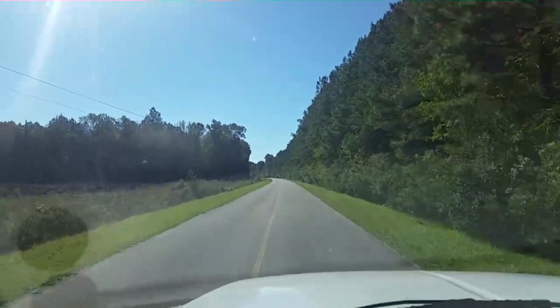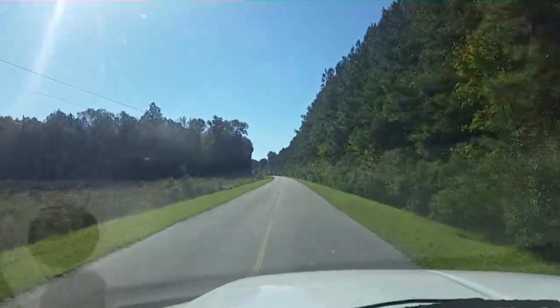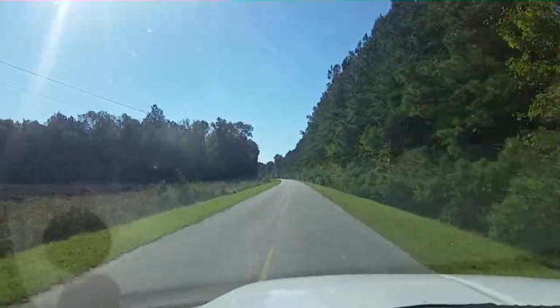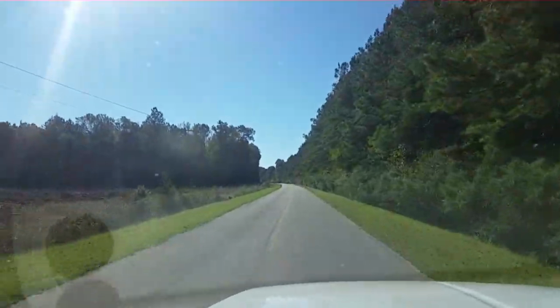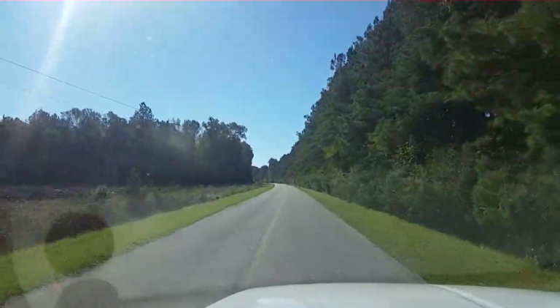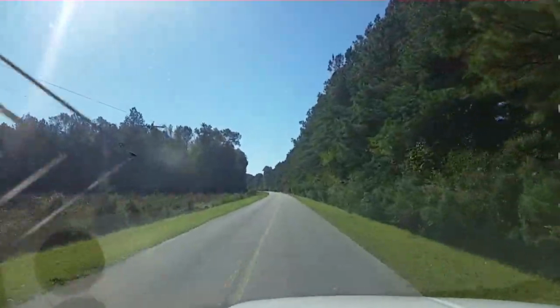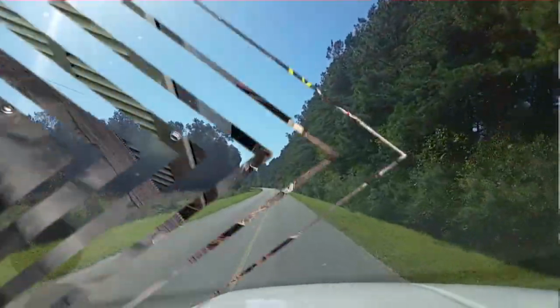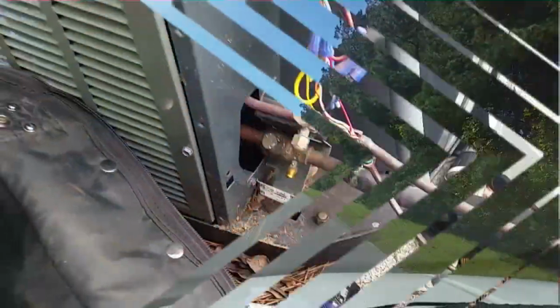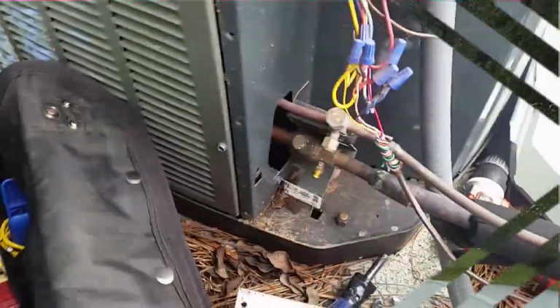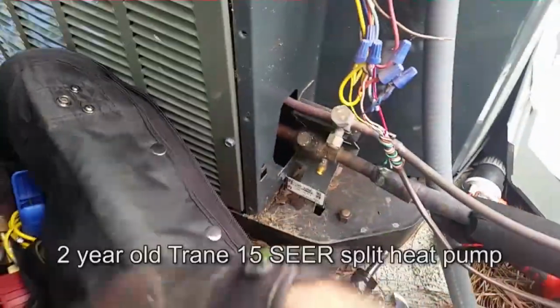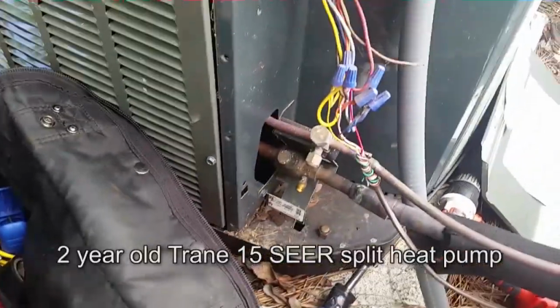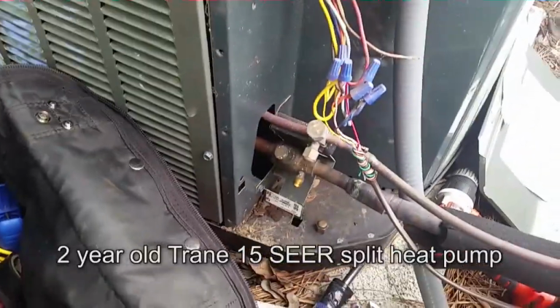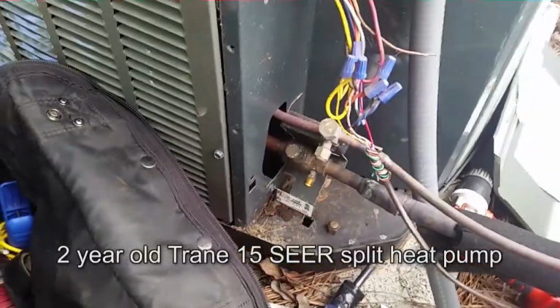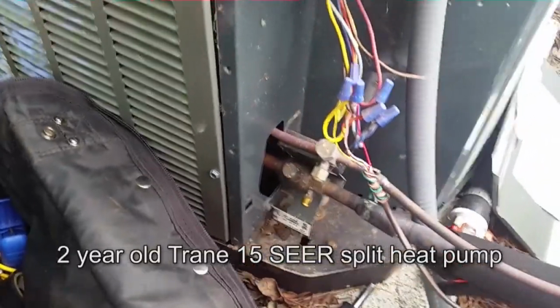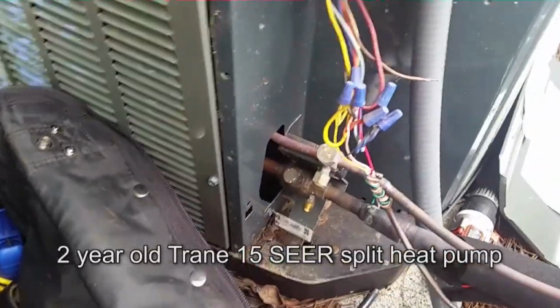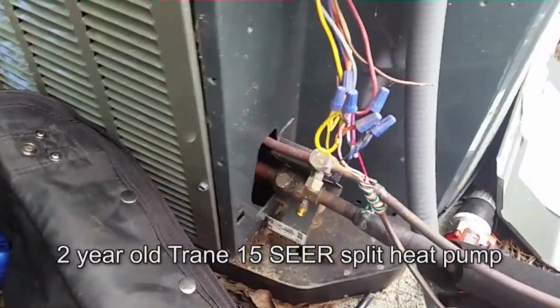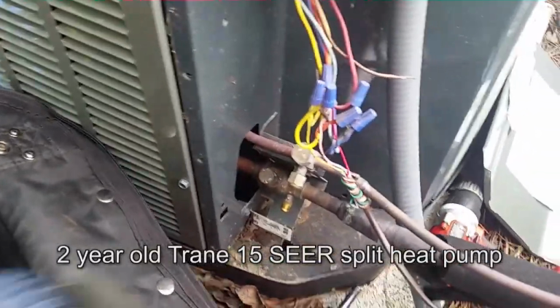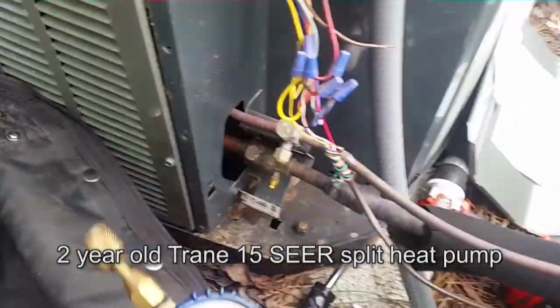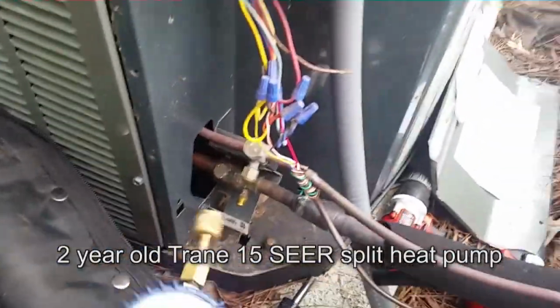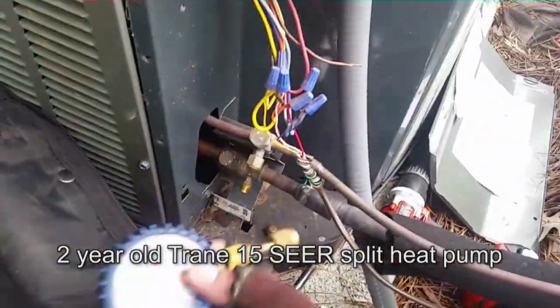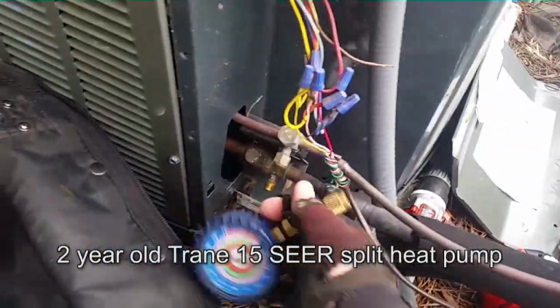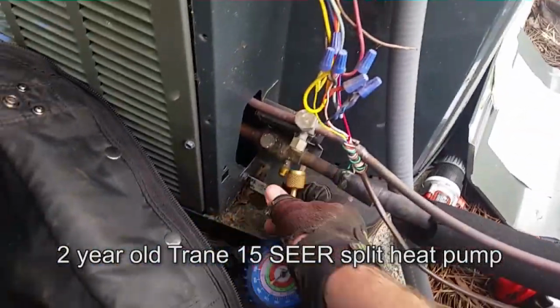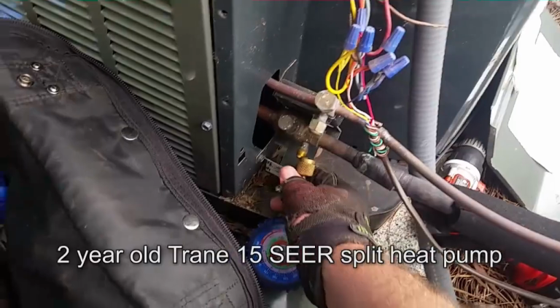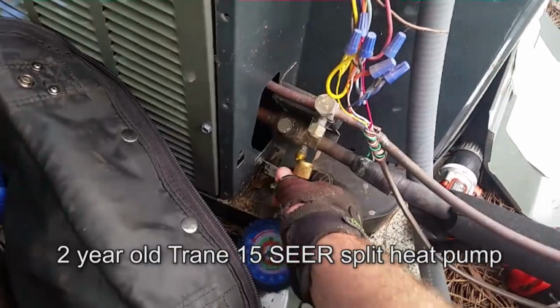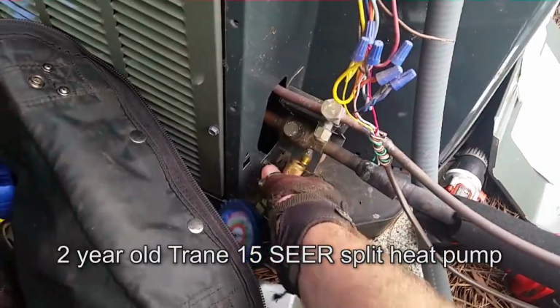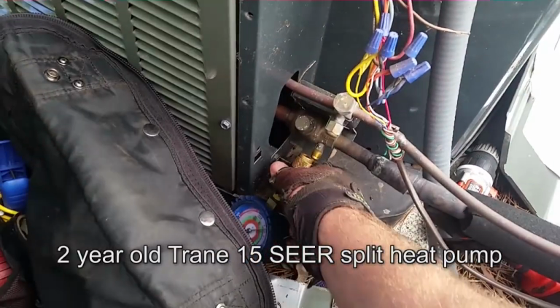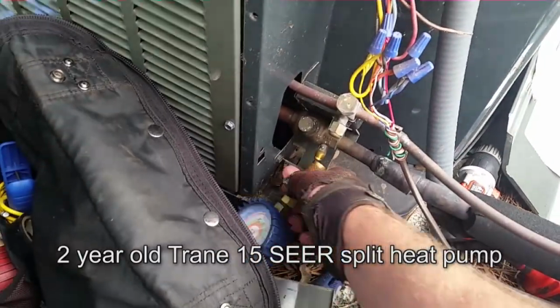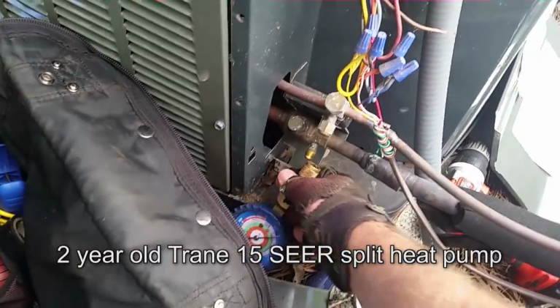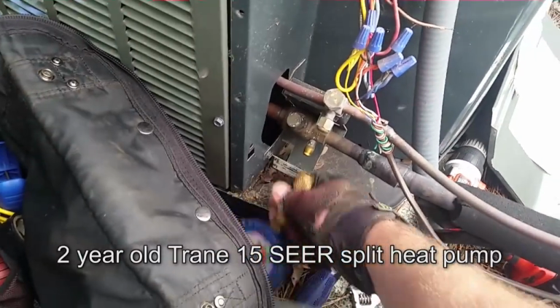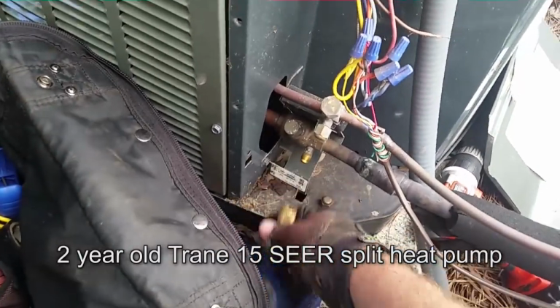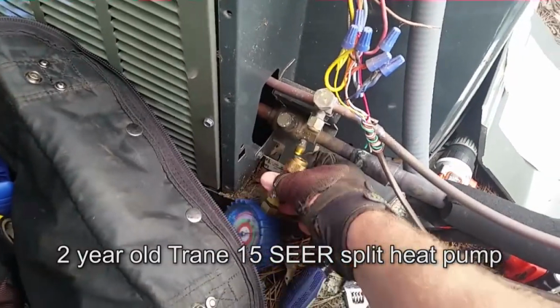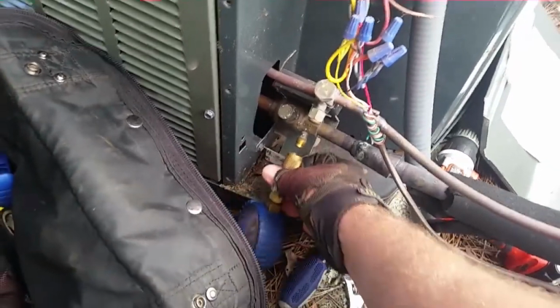Alright, we'll check it out and see what's going on. This Trane unit — I have my gauges. I'm going to see if there's any refrigerant in the unit that's not coming on.